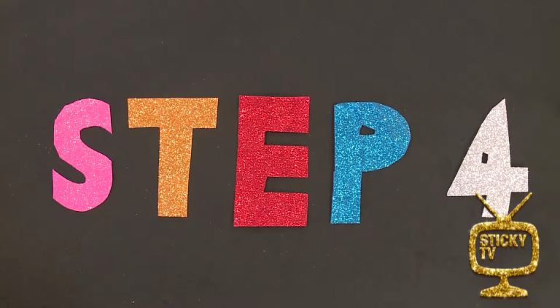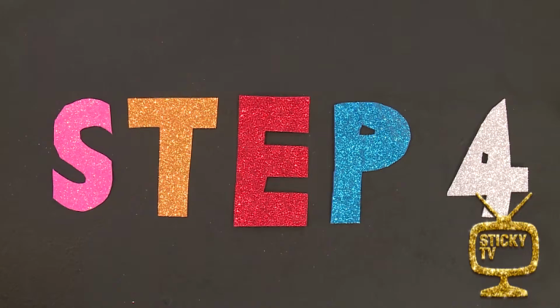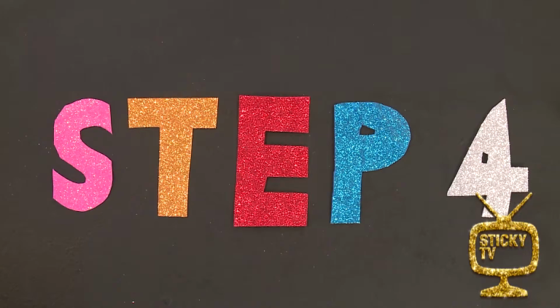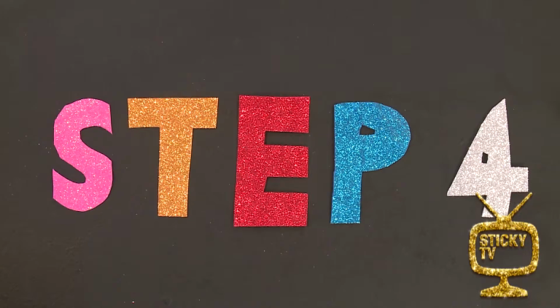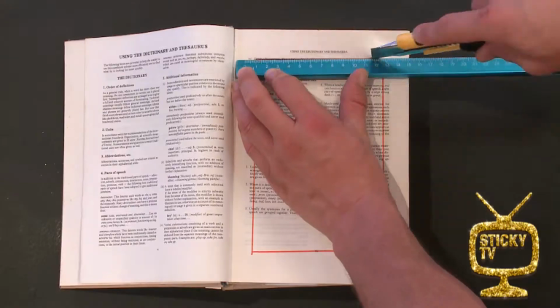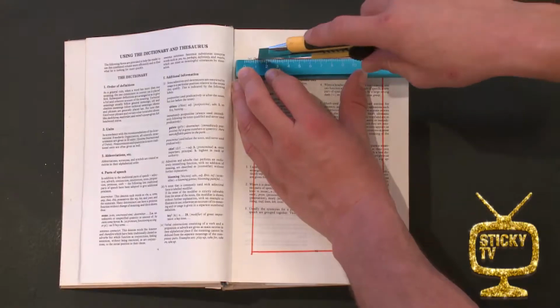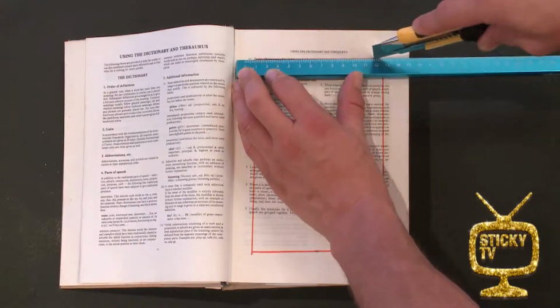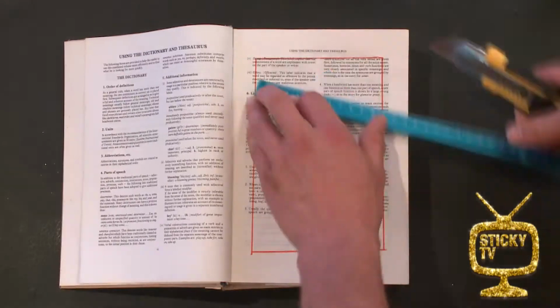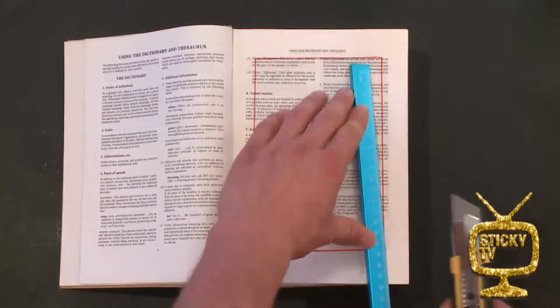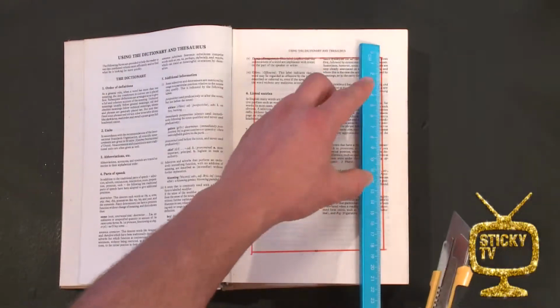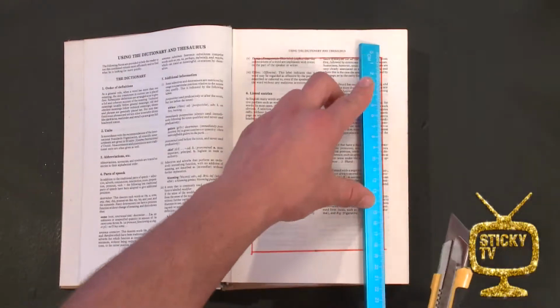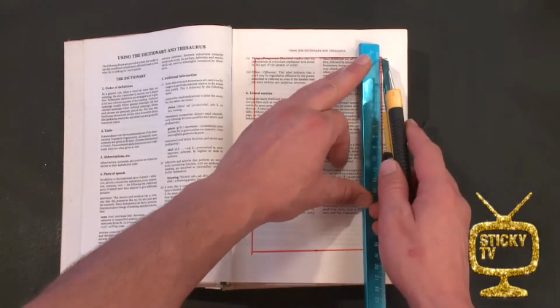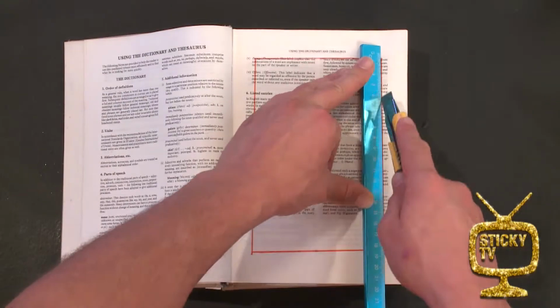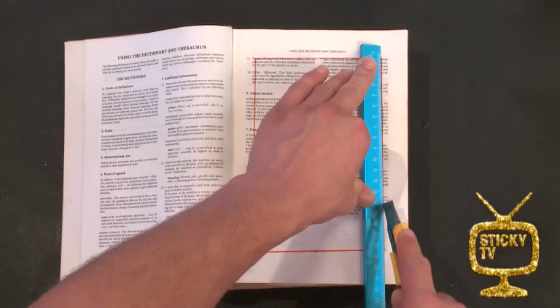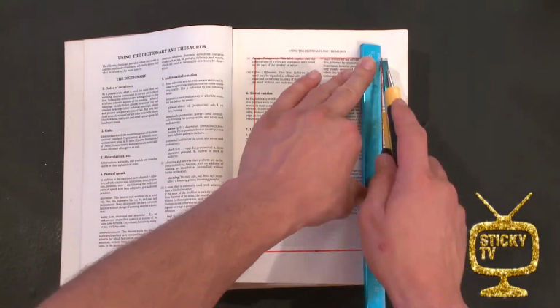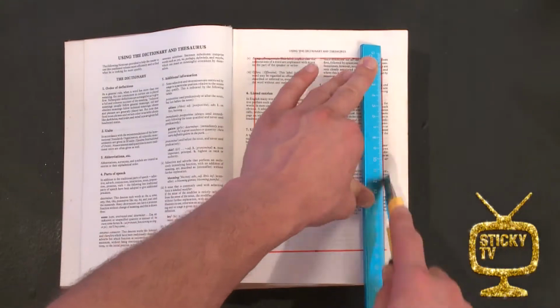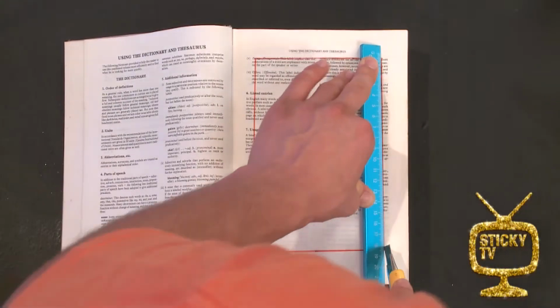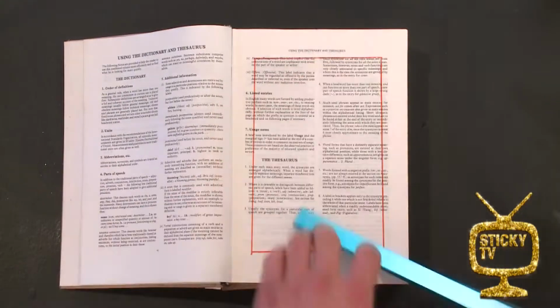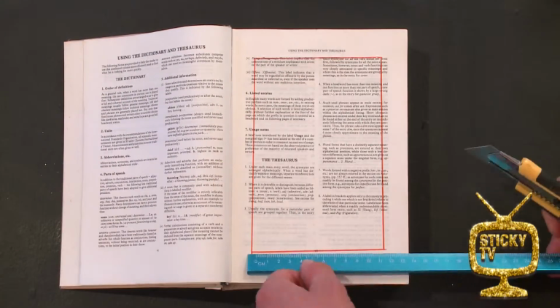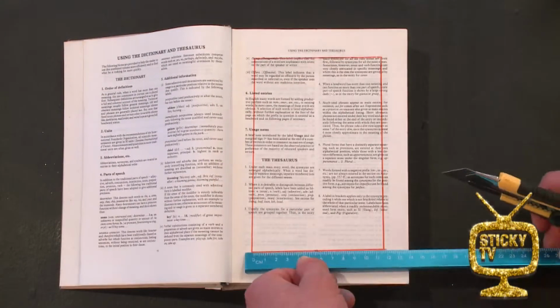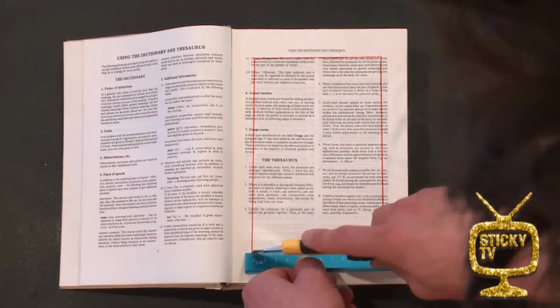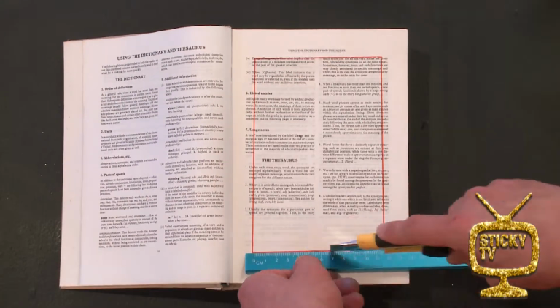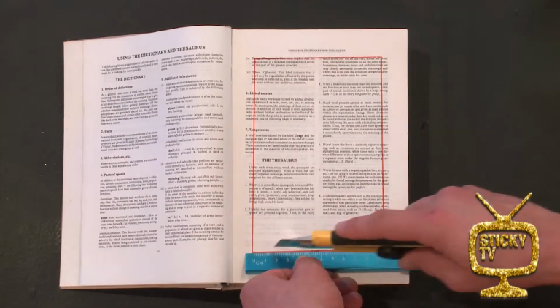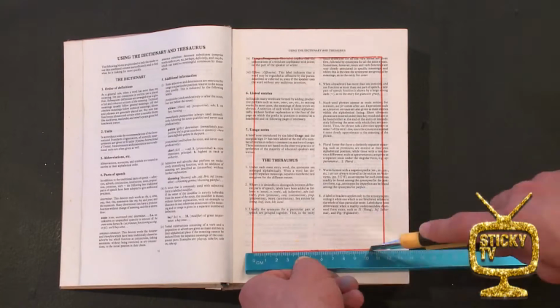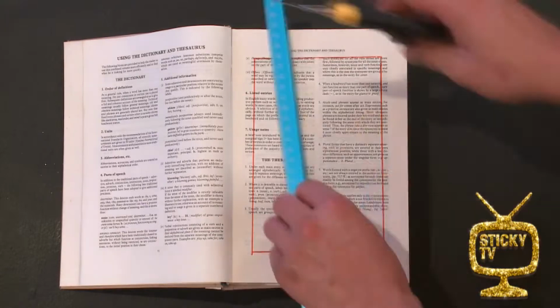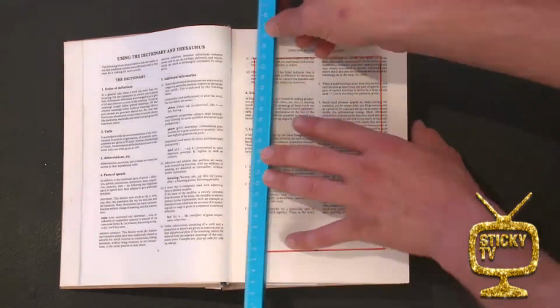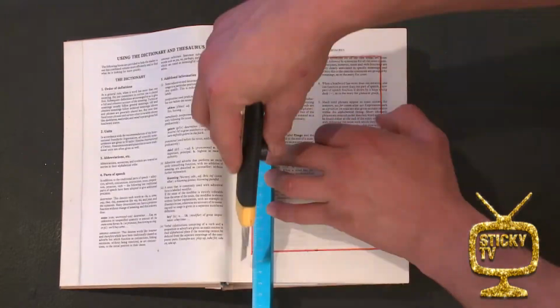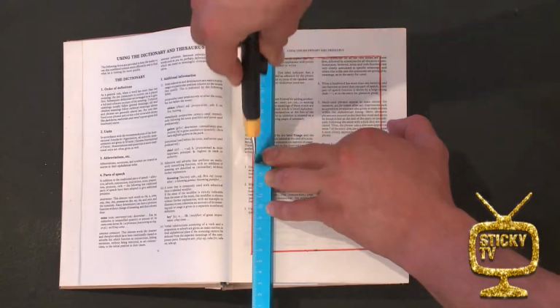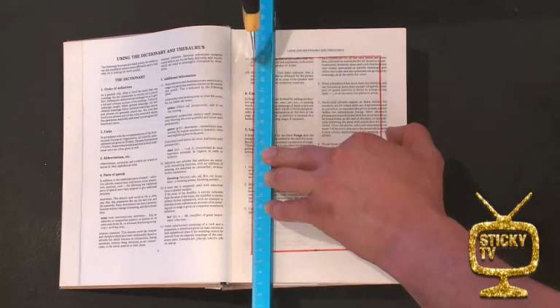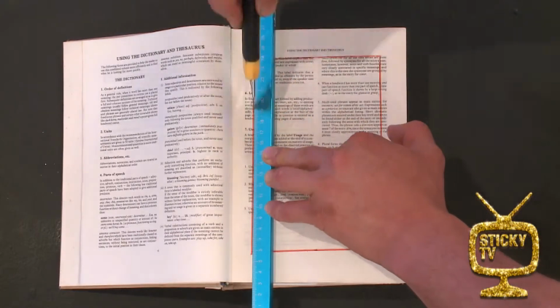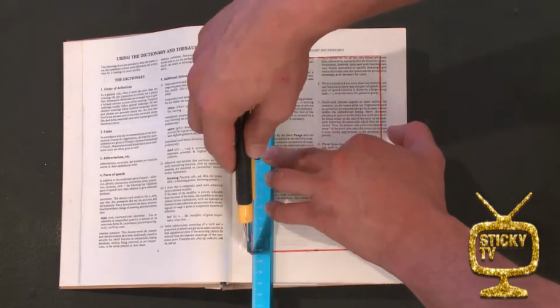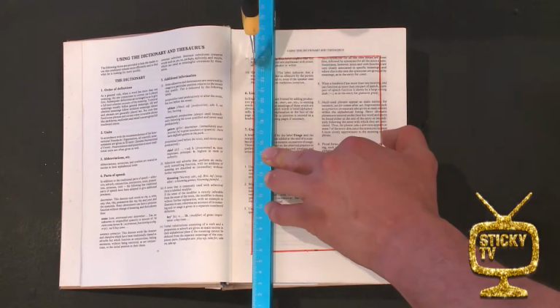Step four: take your craft knife and a ruler and very carefully cut along the line so you can pull out the pages.